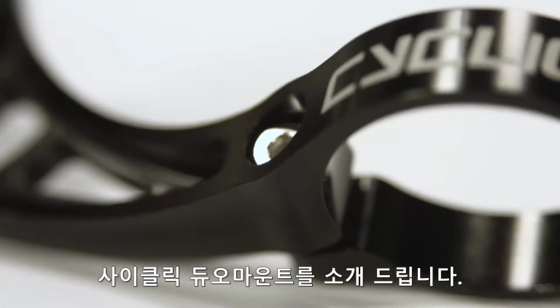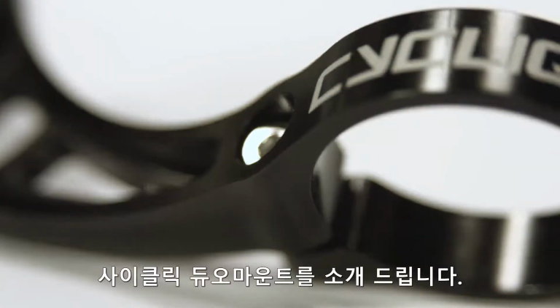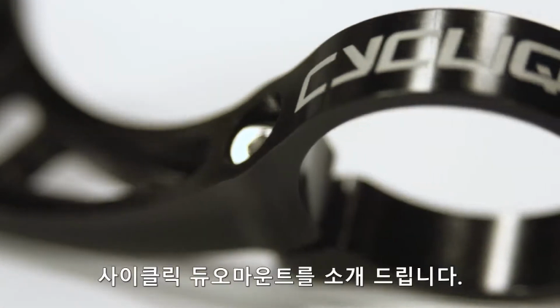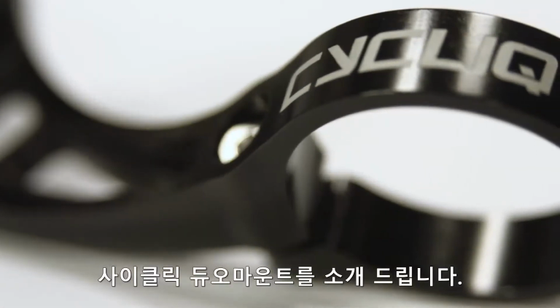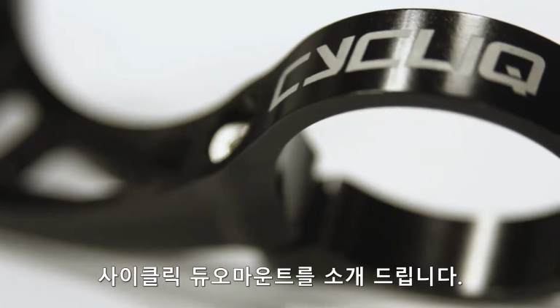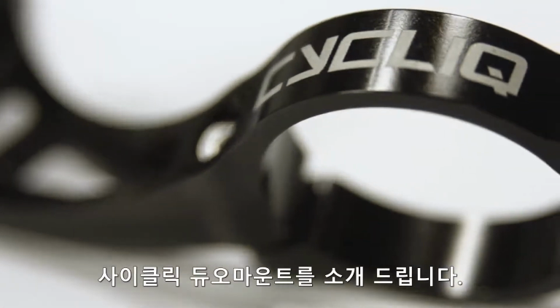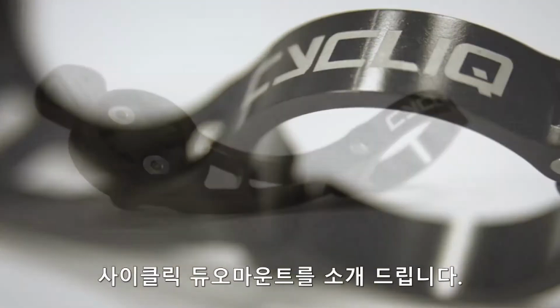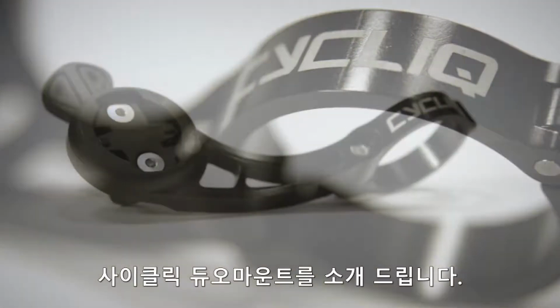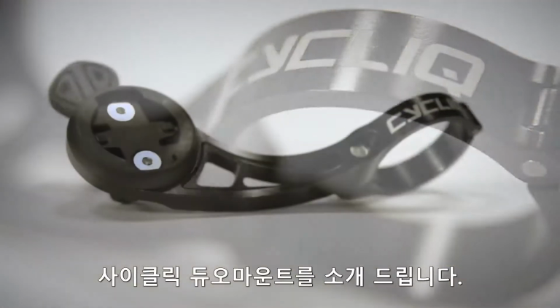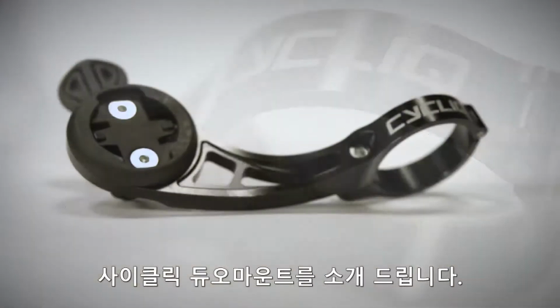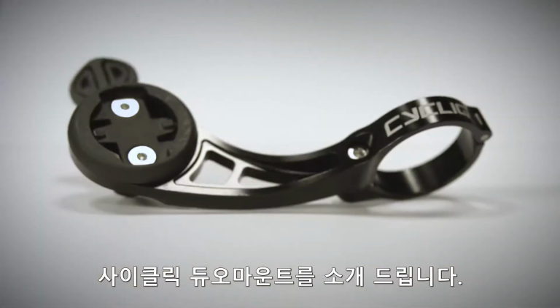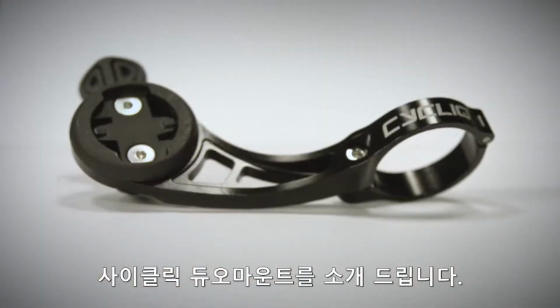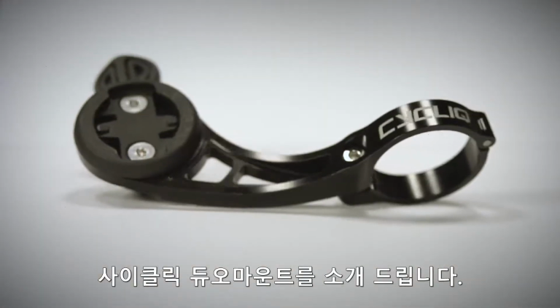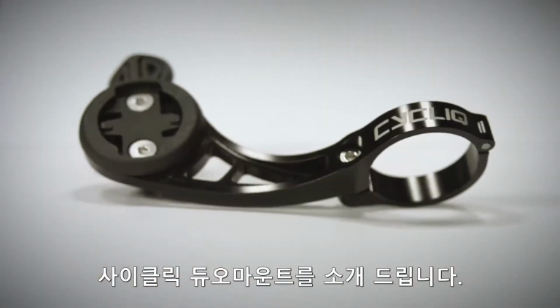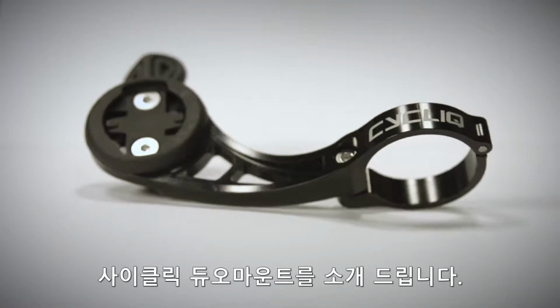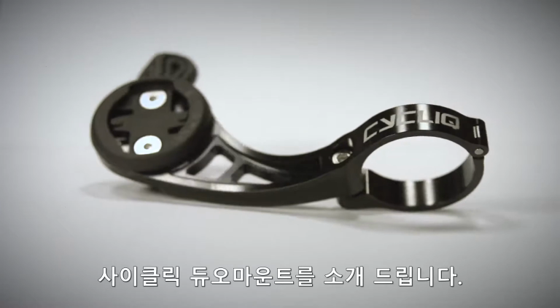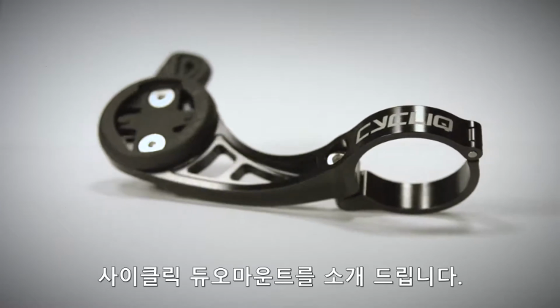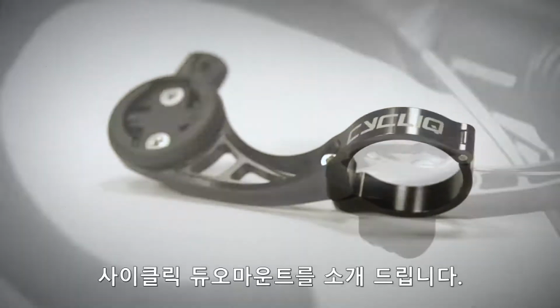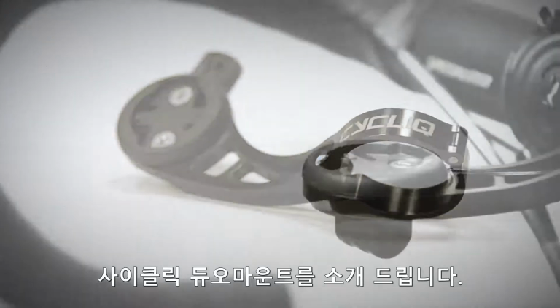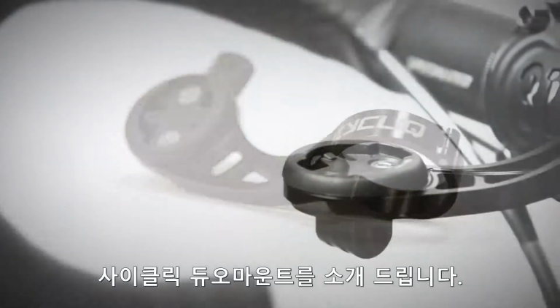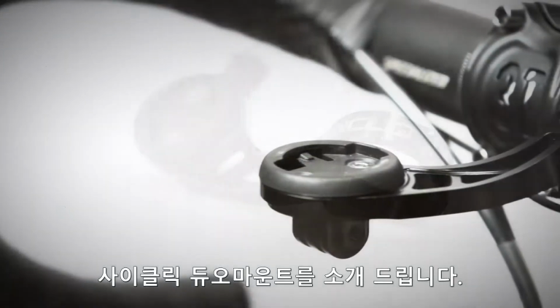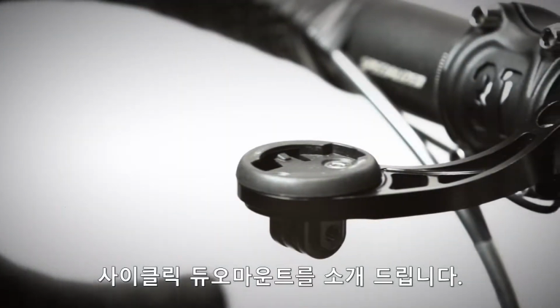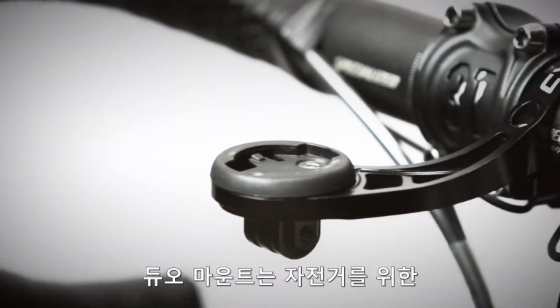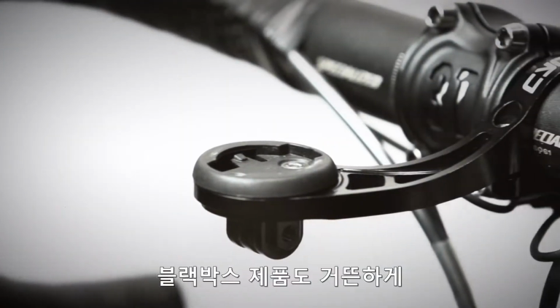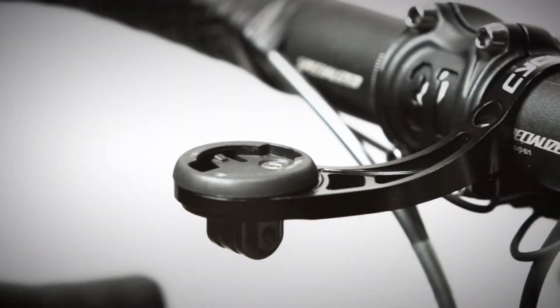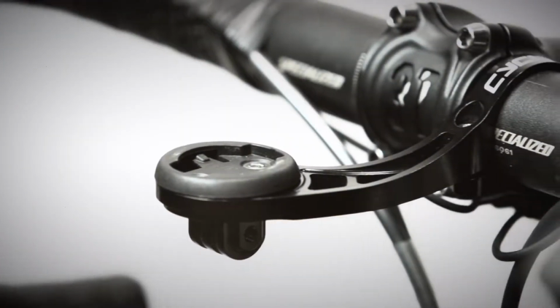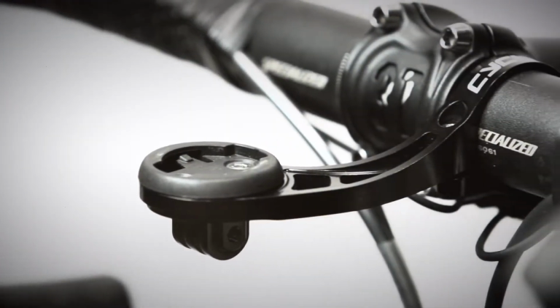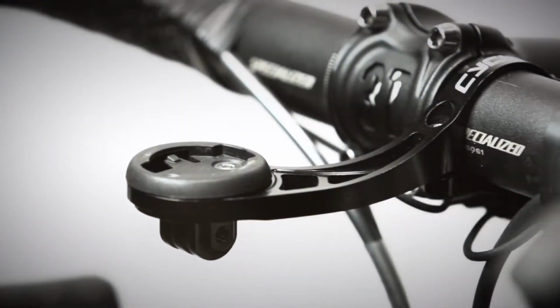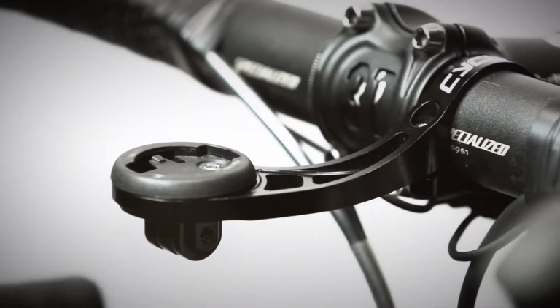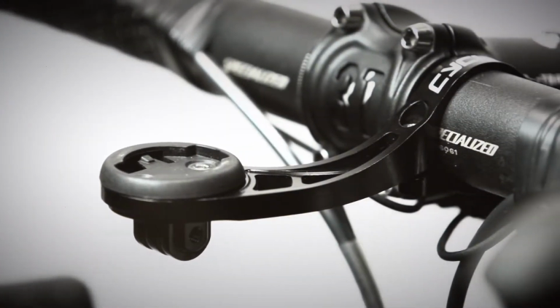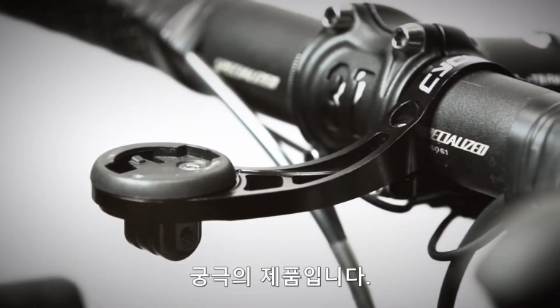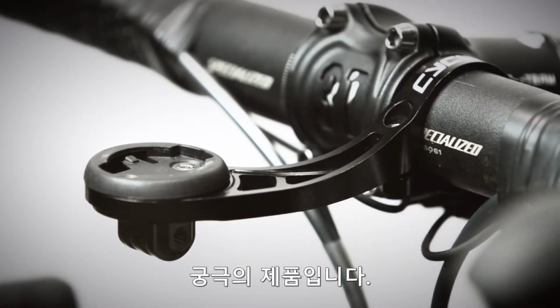Introducing the Cyclic Duo Mount — the ultimate mount for your bike.